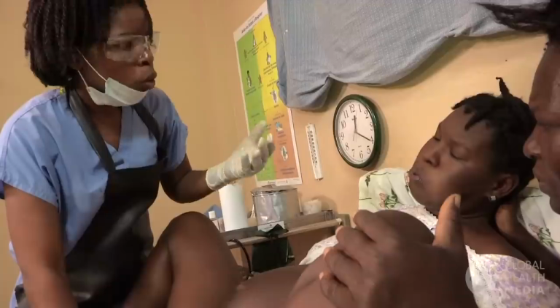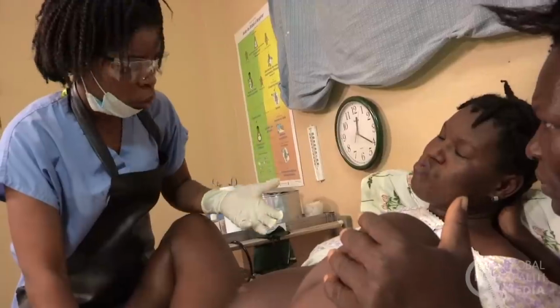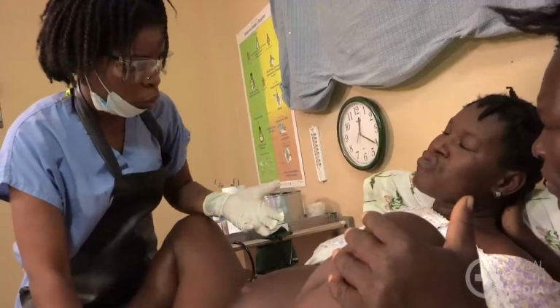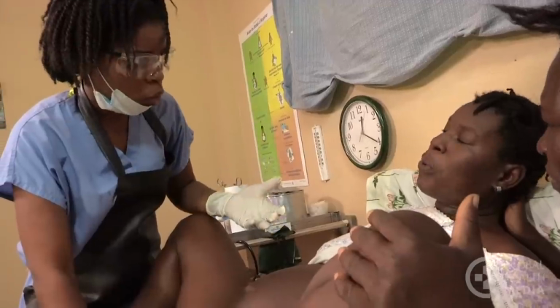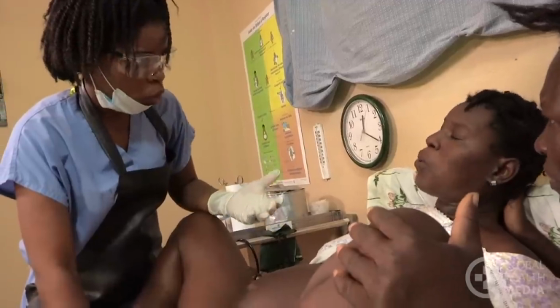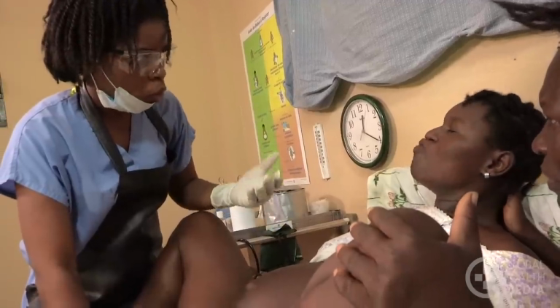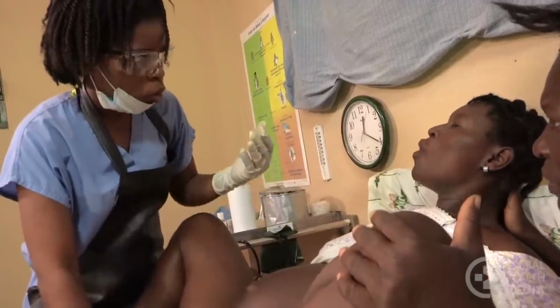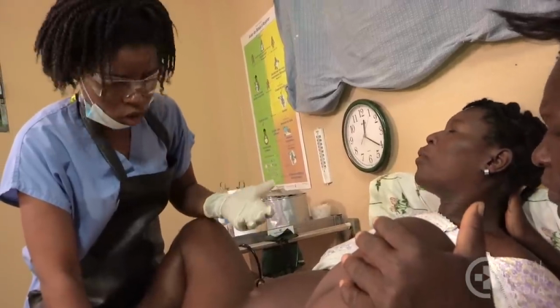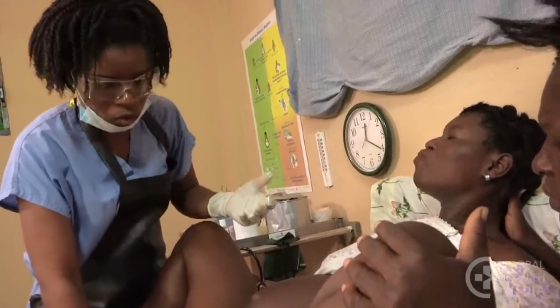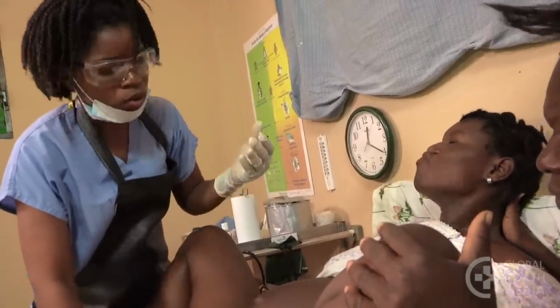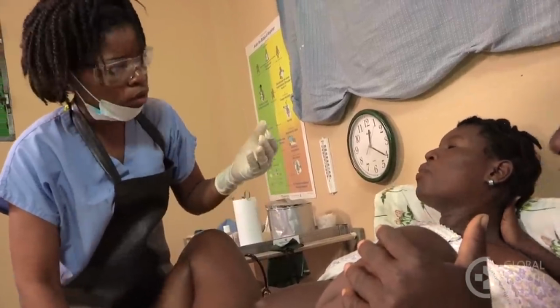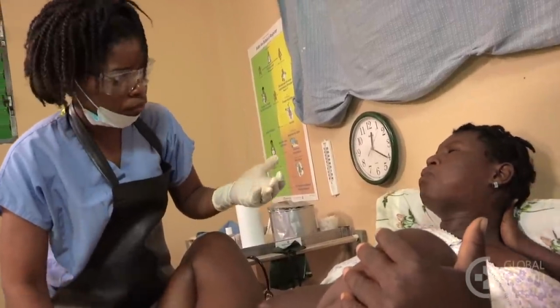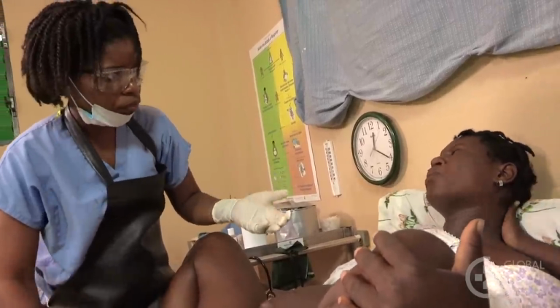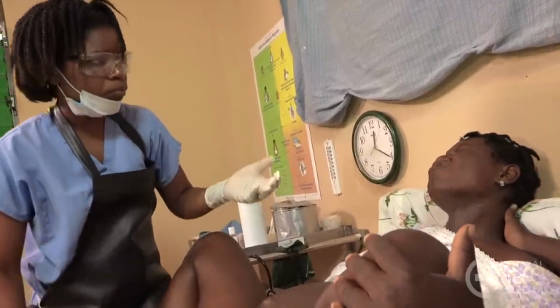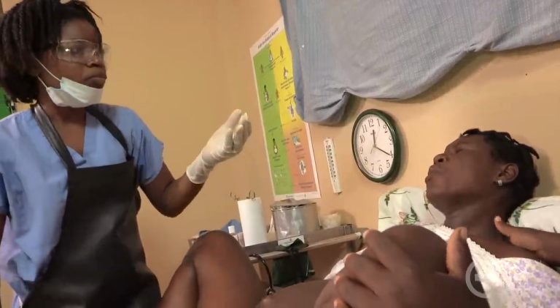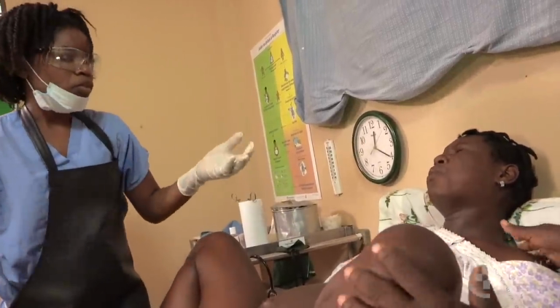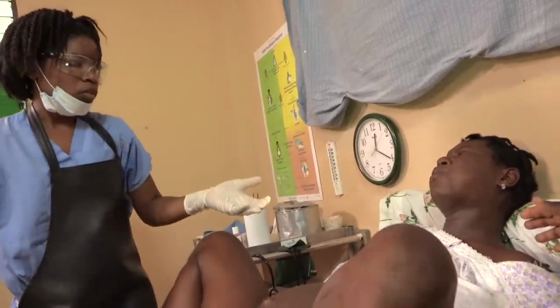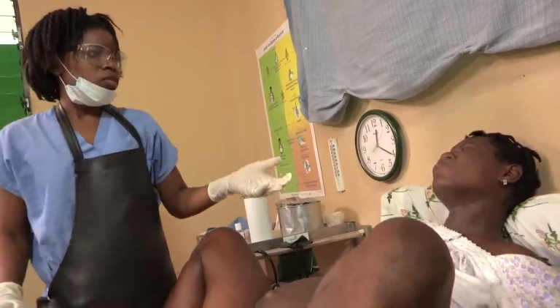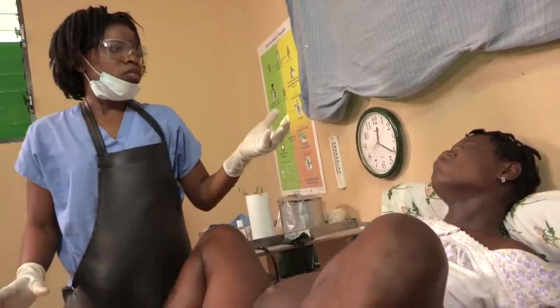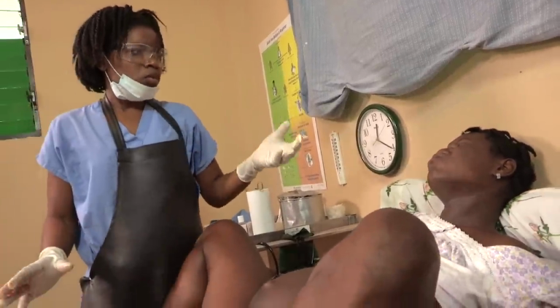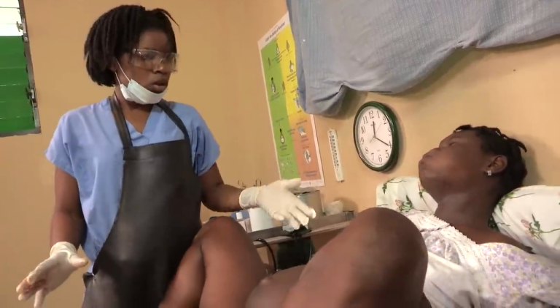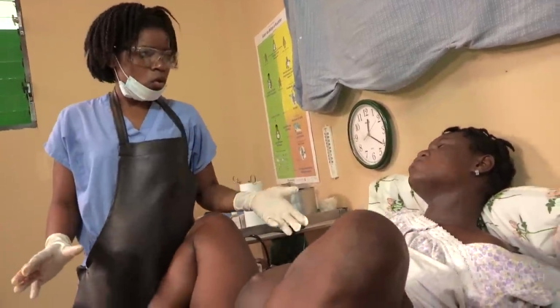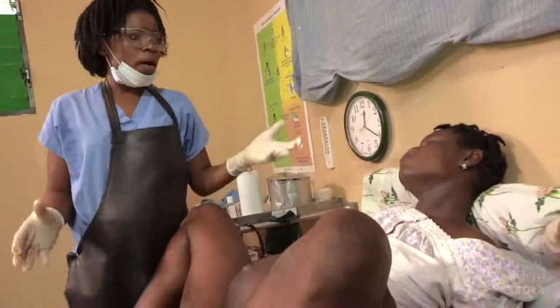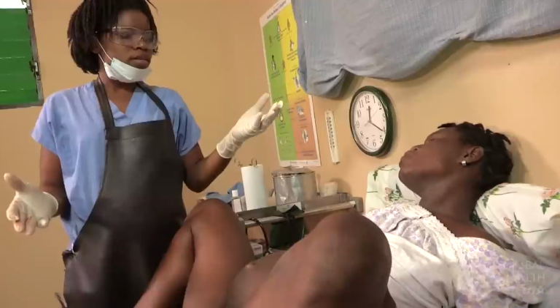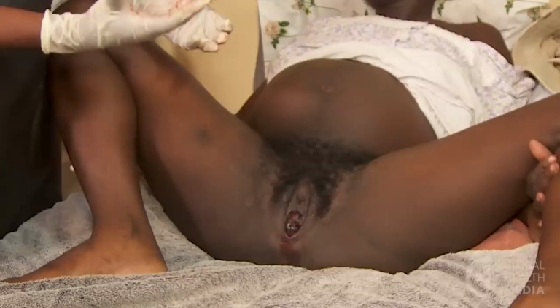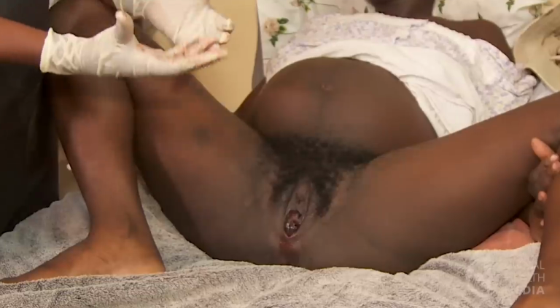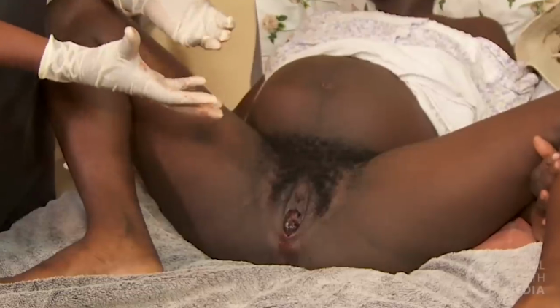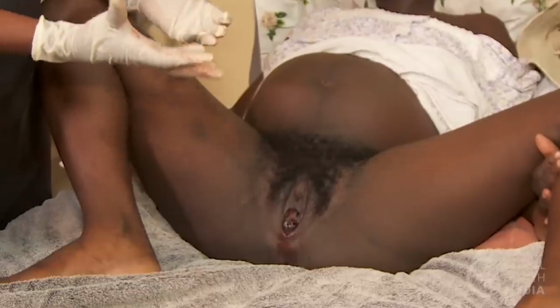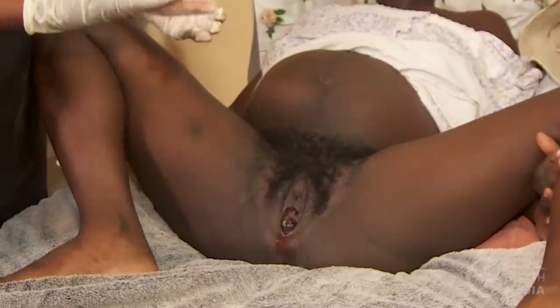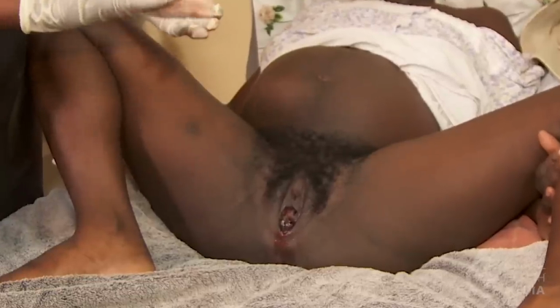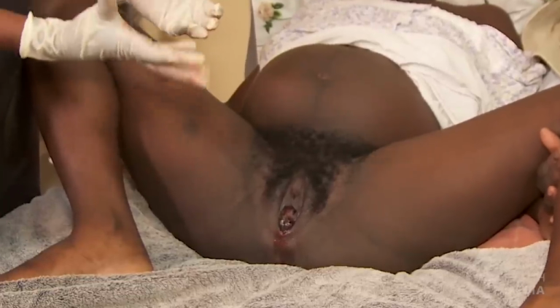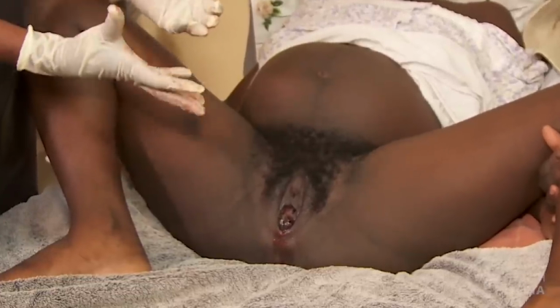Guide her to blow through each contraction and then breathe slowly and deeply as she rests. Let the power of the uterine contractions push the baby now. At the same time, support the vaginal opening.